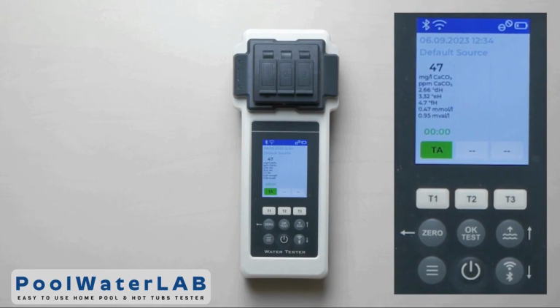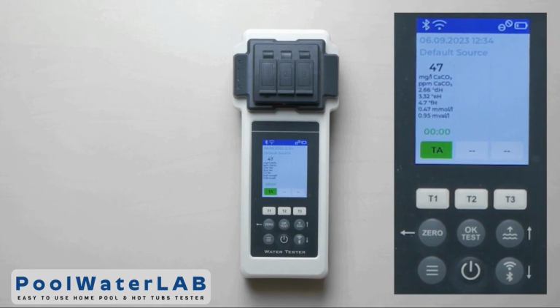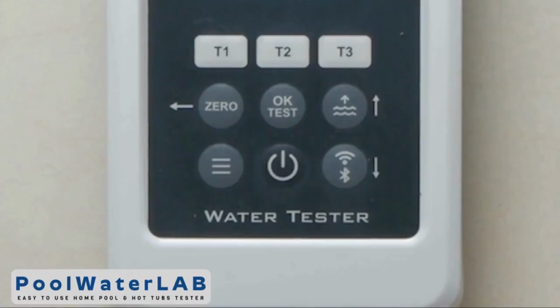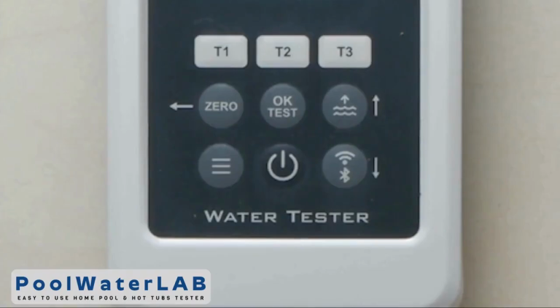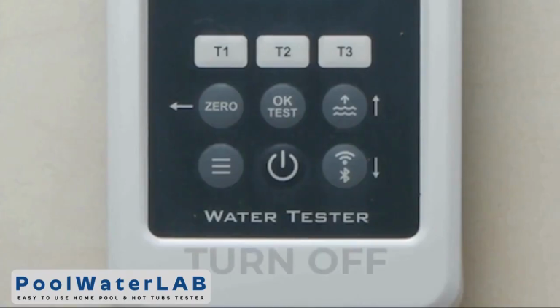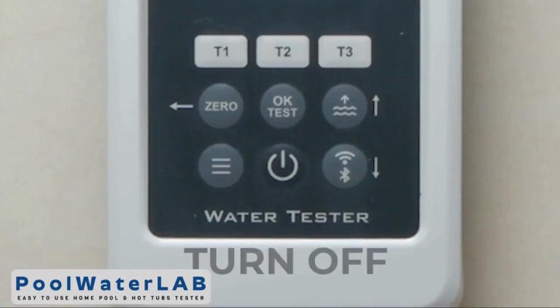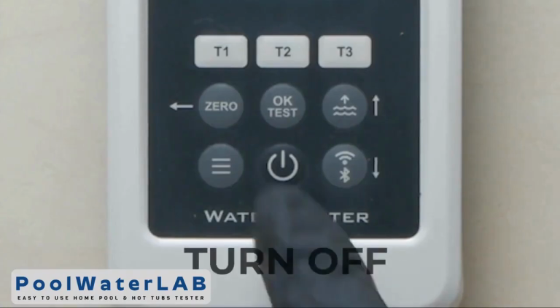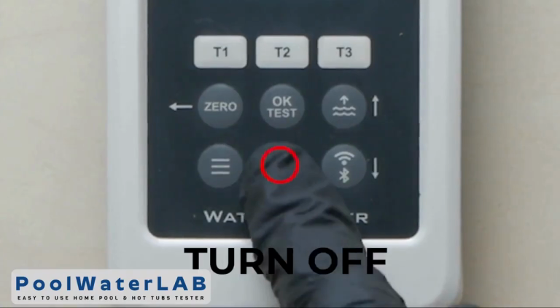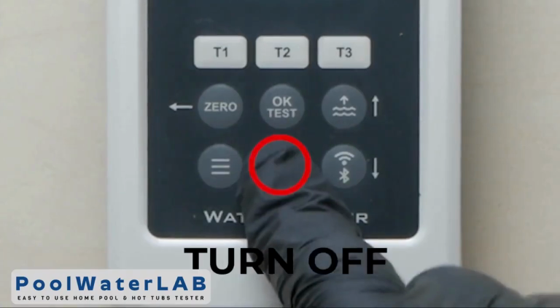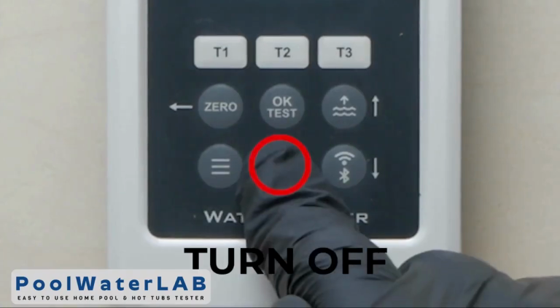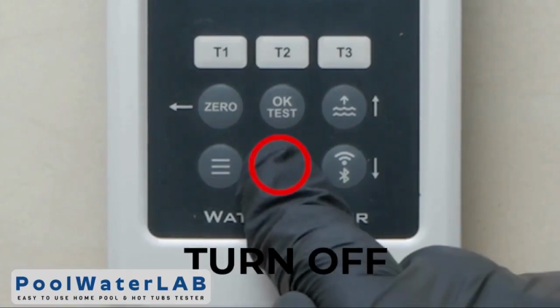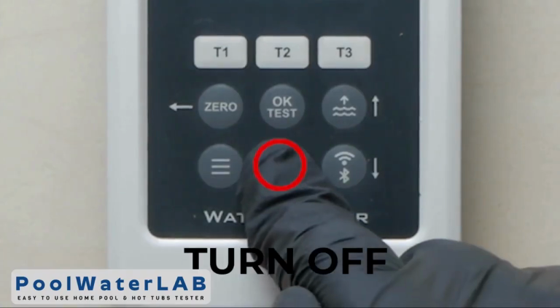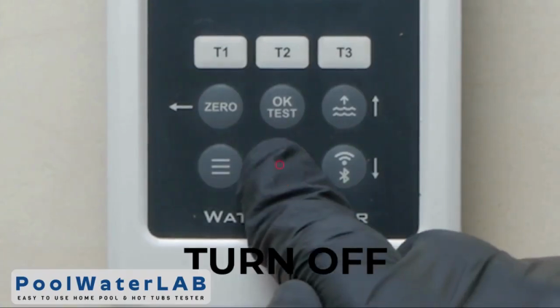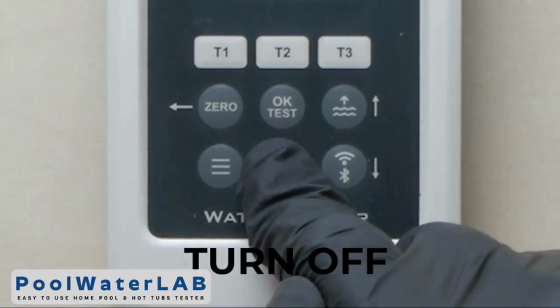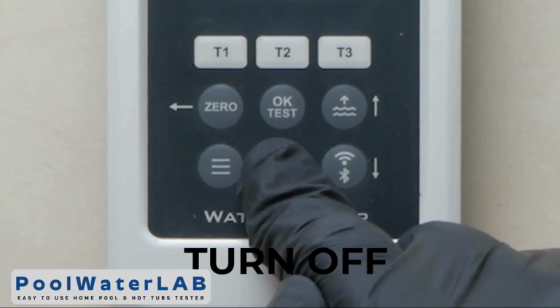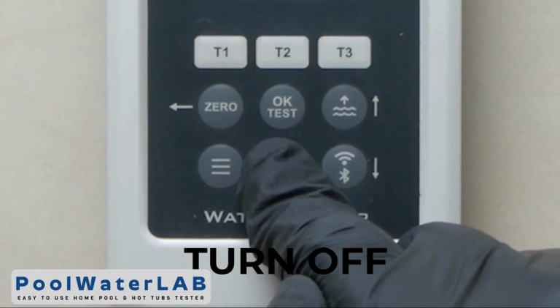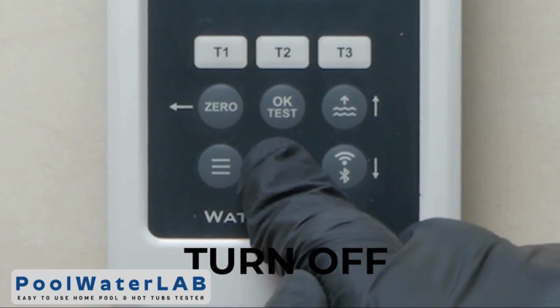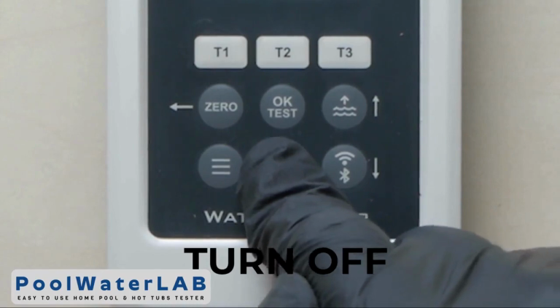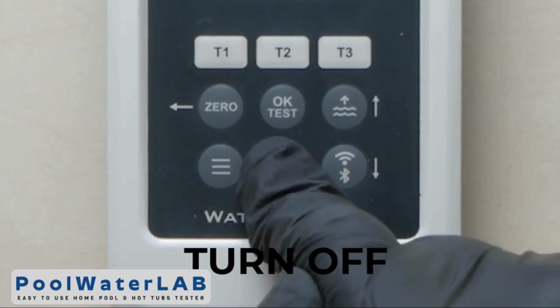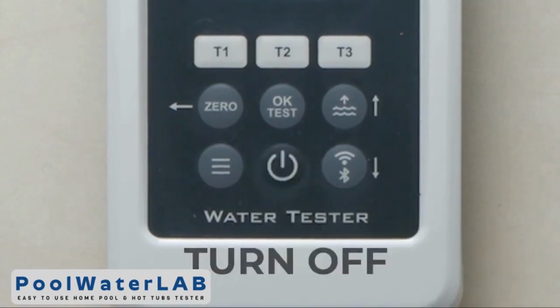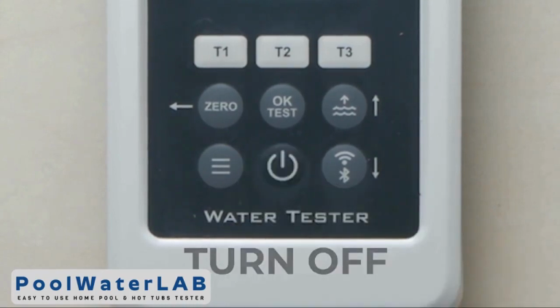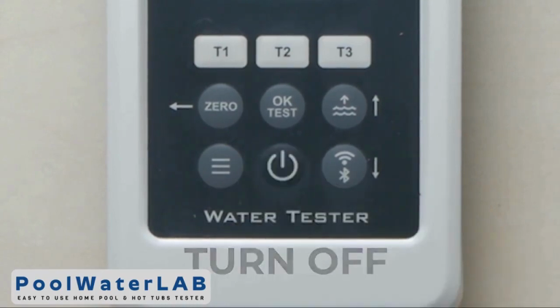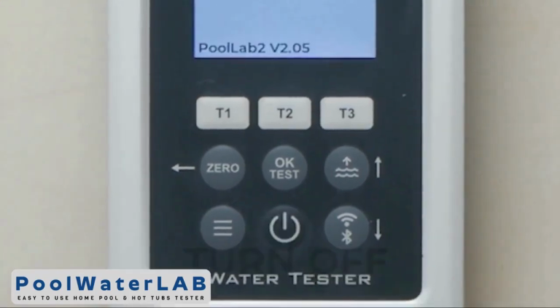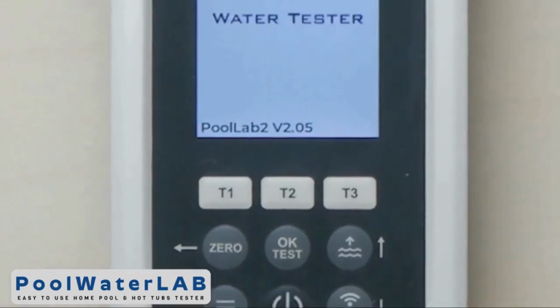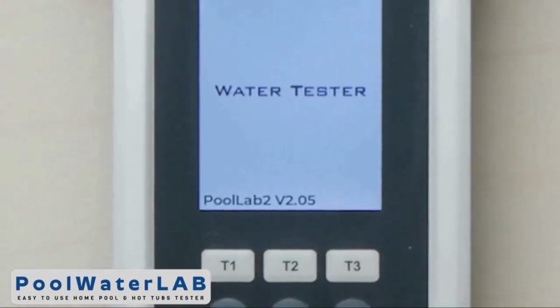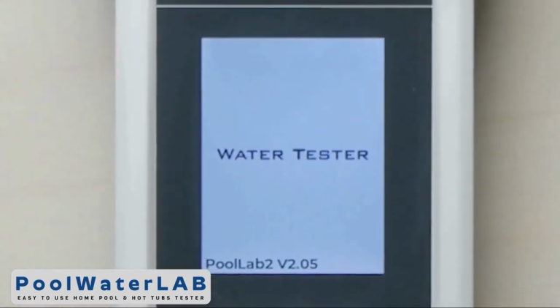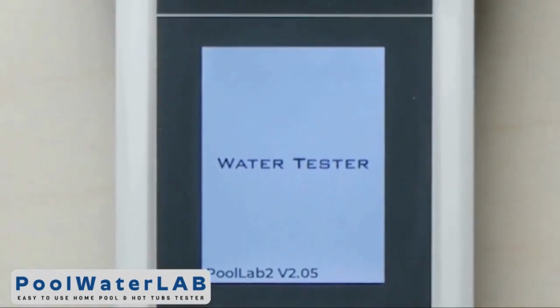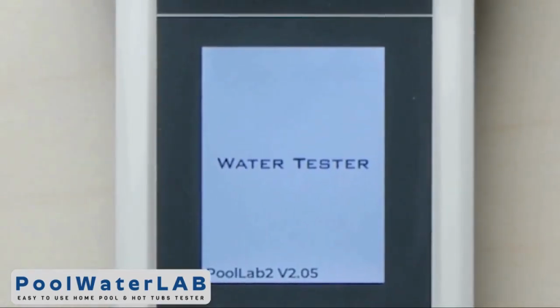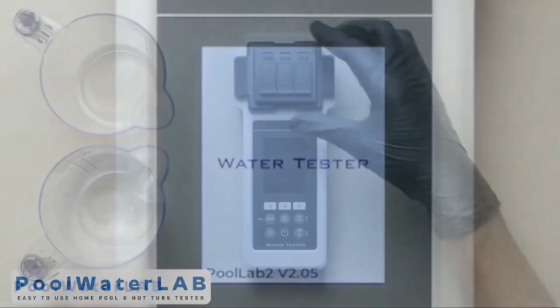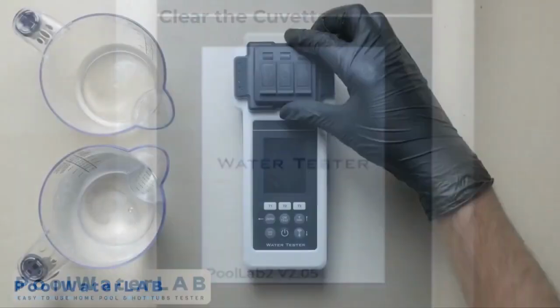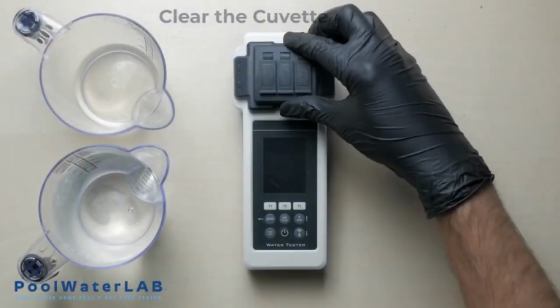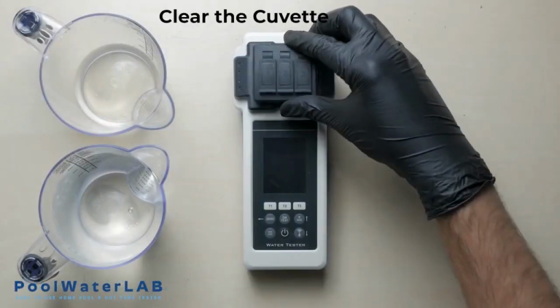To turn off the device, press and hold the off button. Run the other test if necessary.